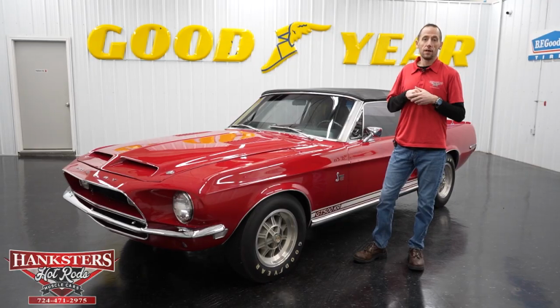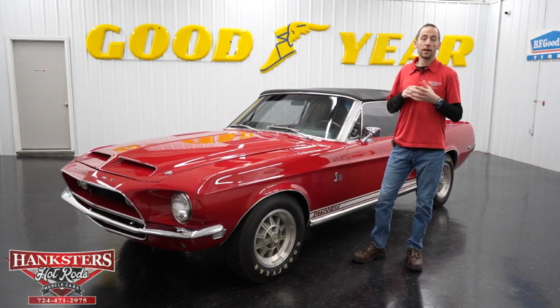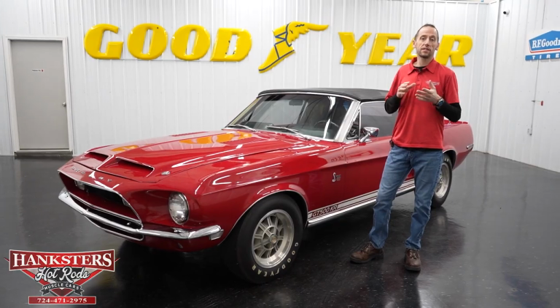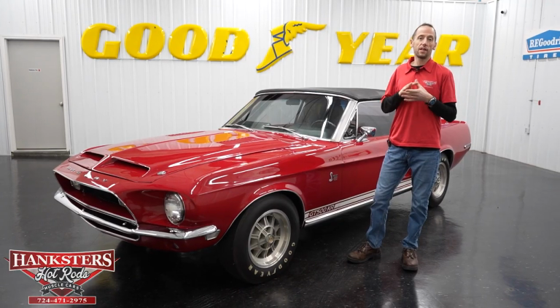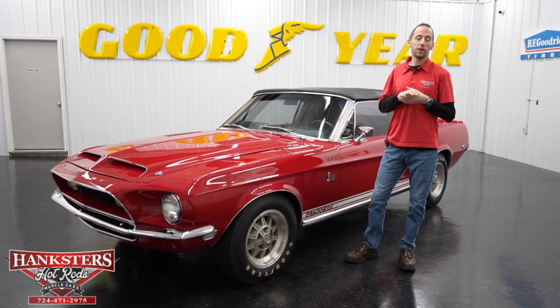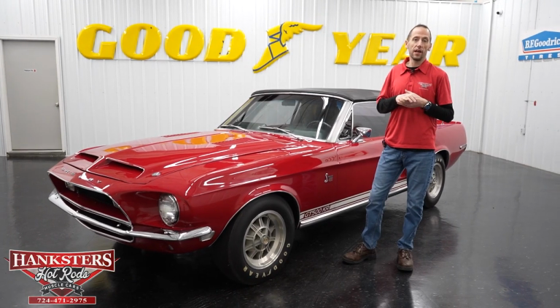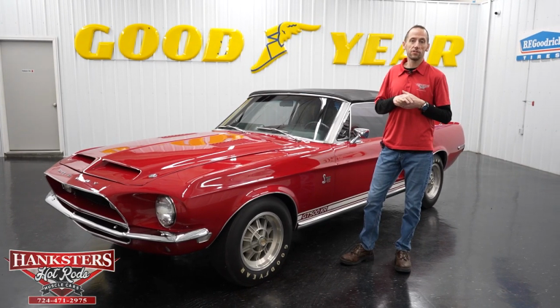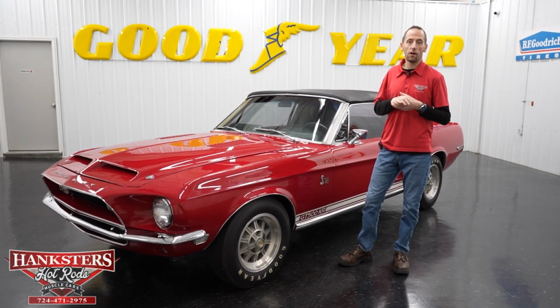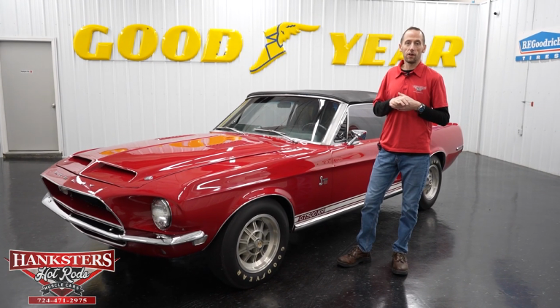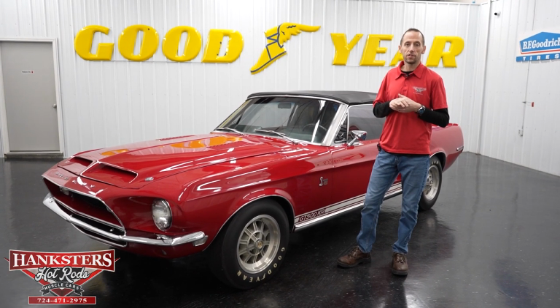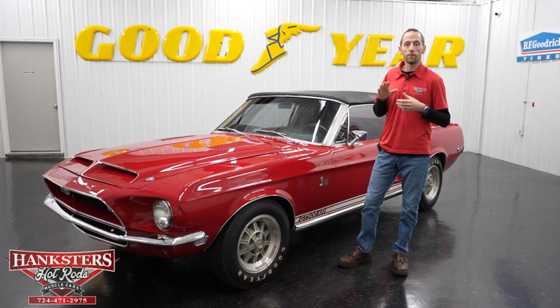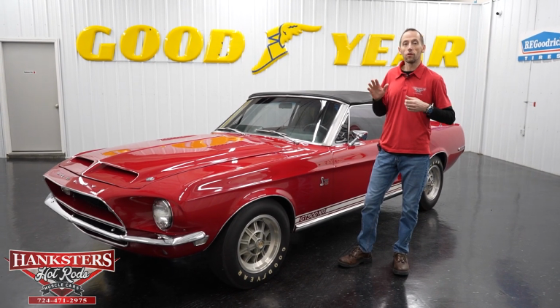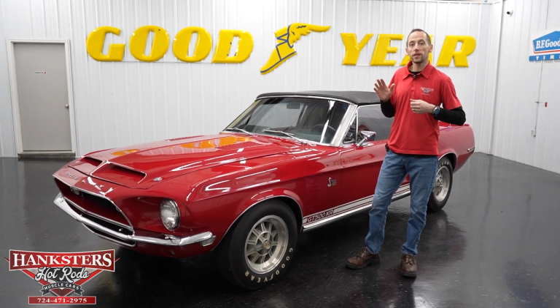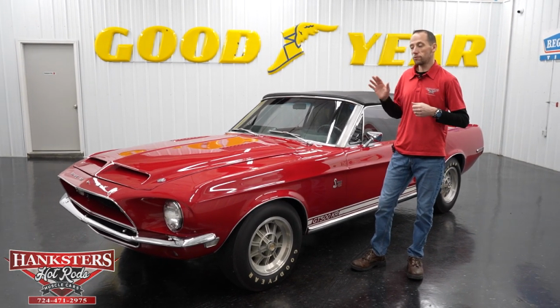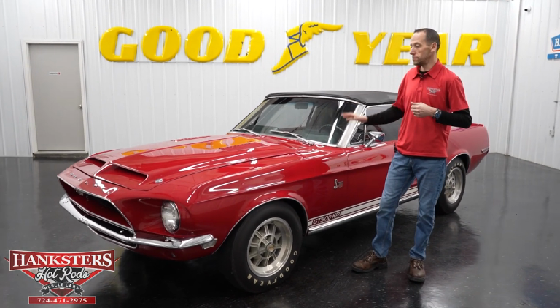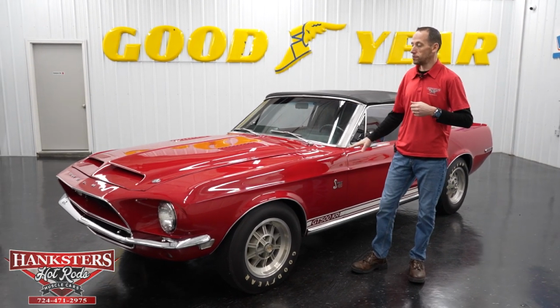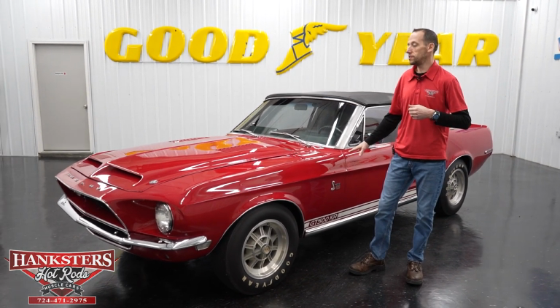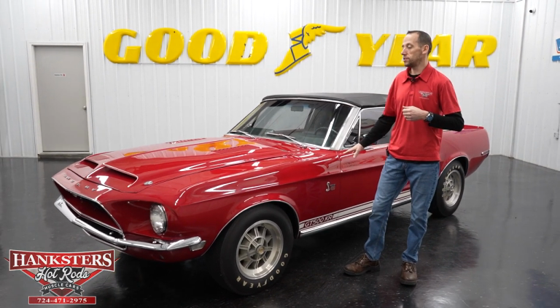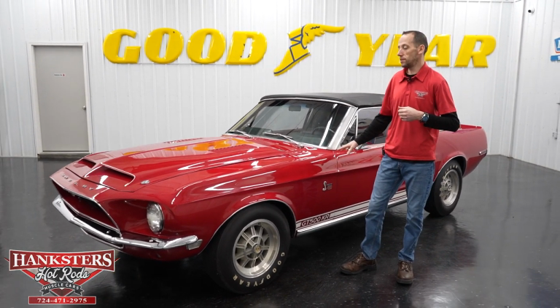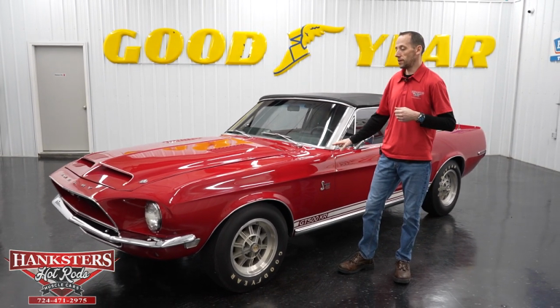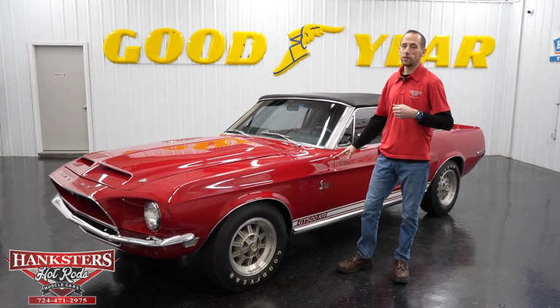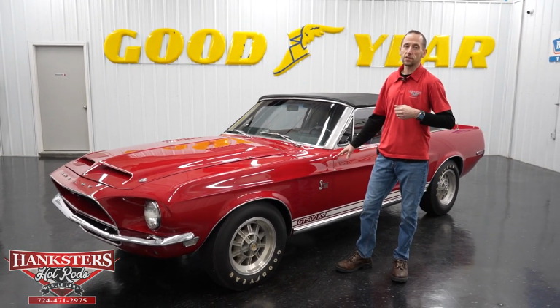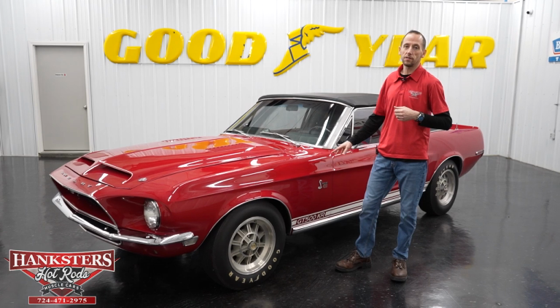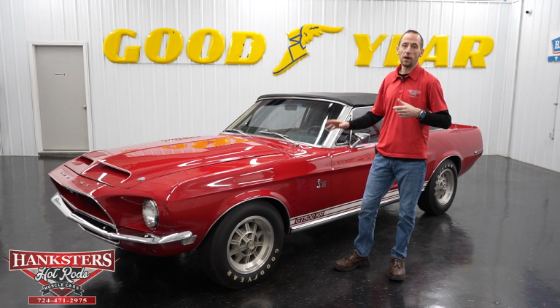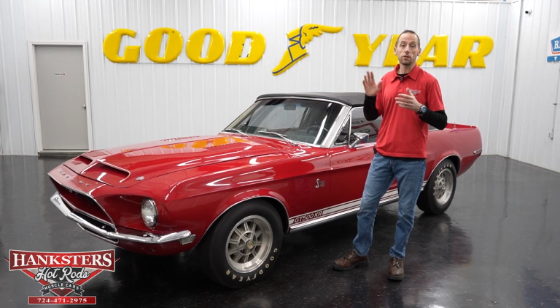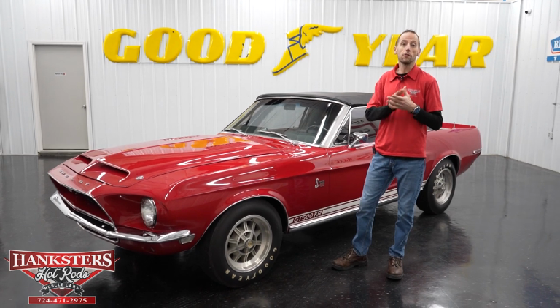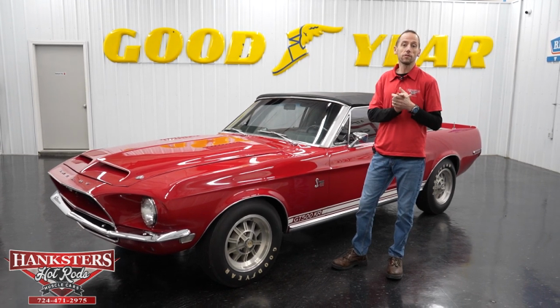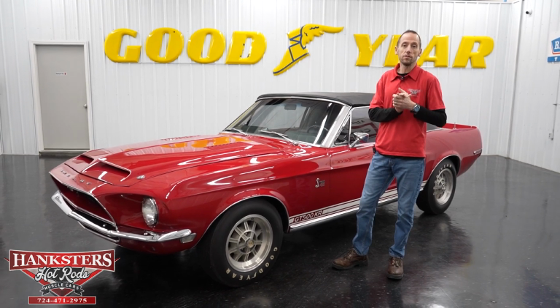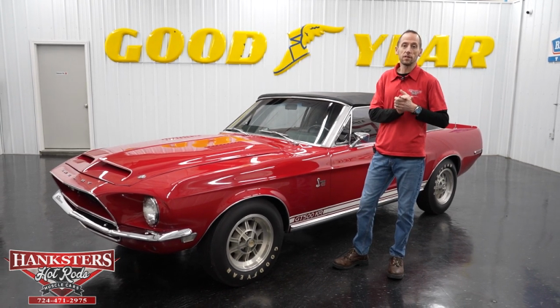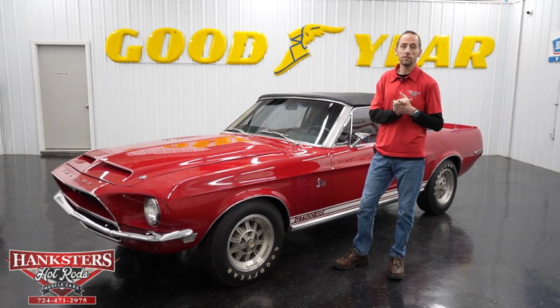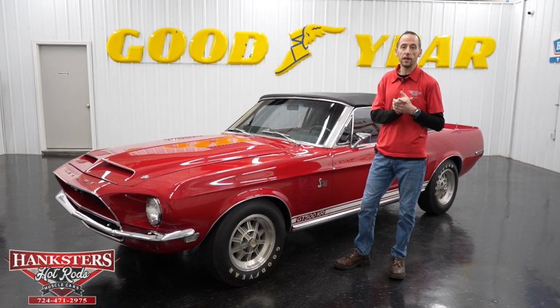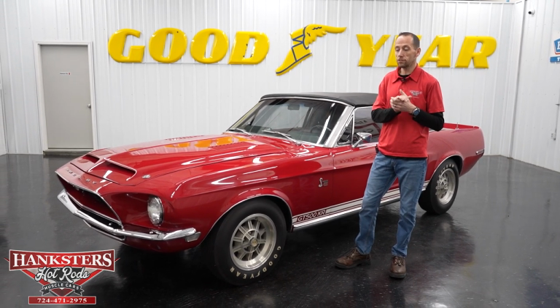Hey guys, it's Steve here at Hanksters Hot Rods. Before we get to our newest addition, which I'm very excited about, we're going to go over some new things here at Hanksters.